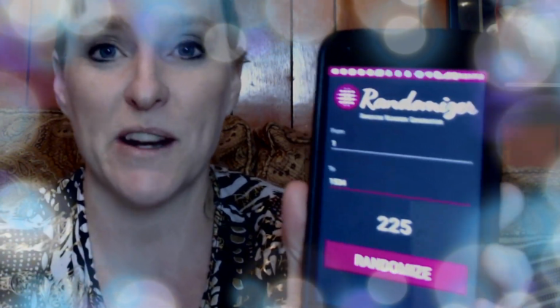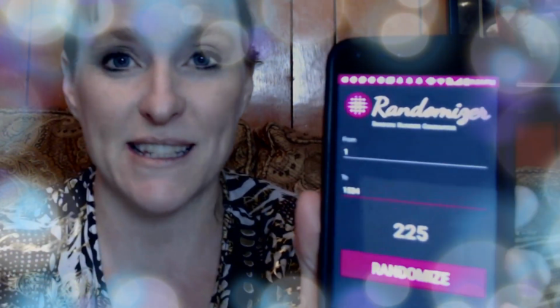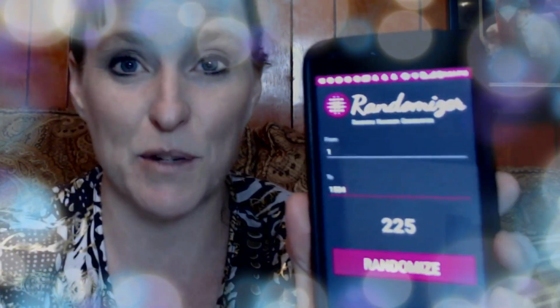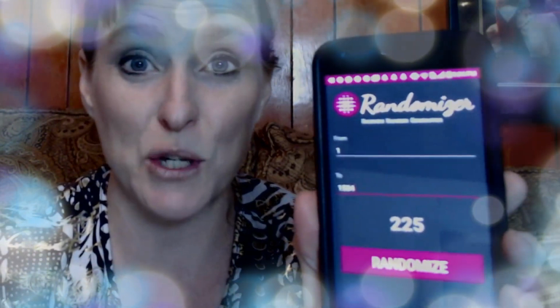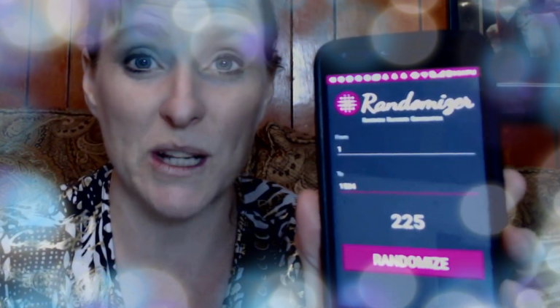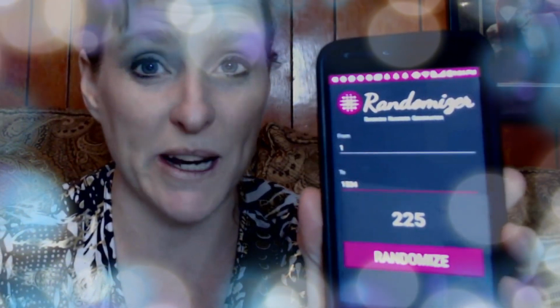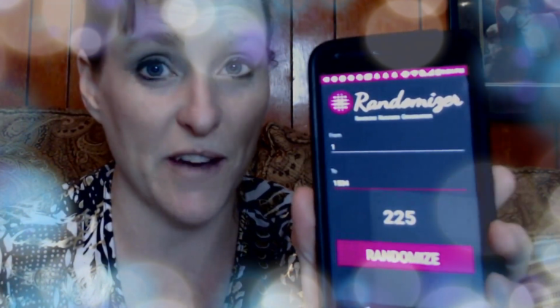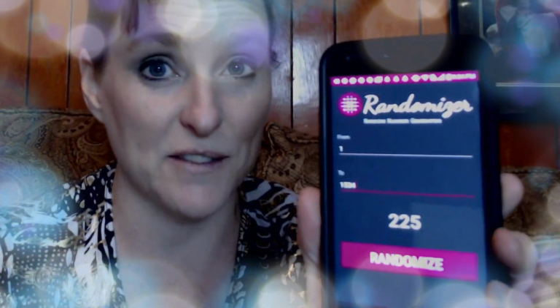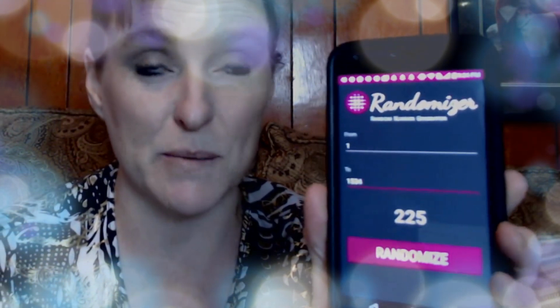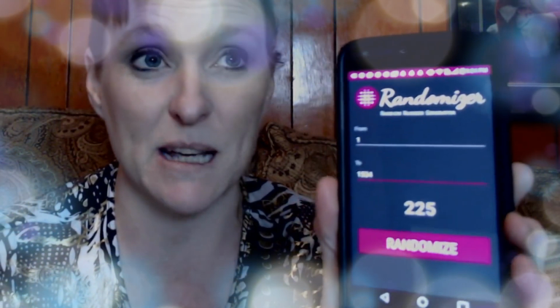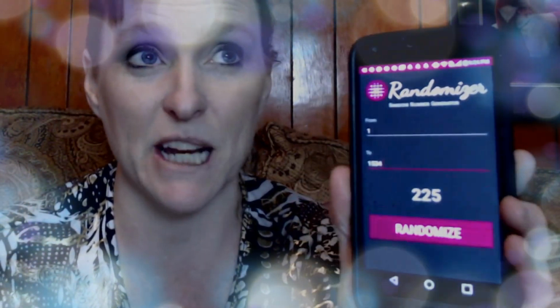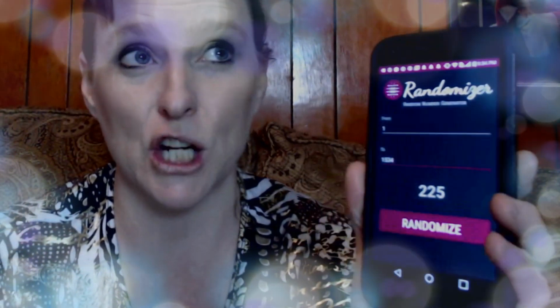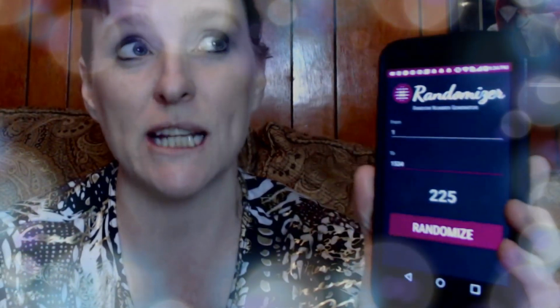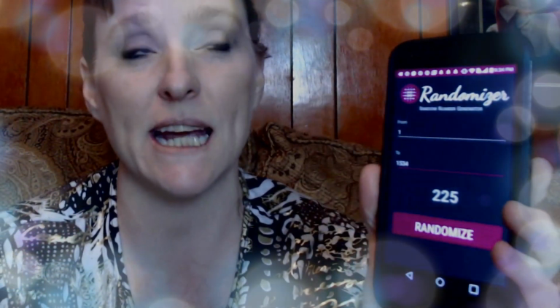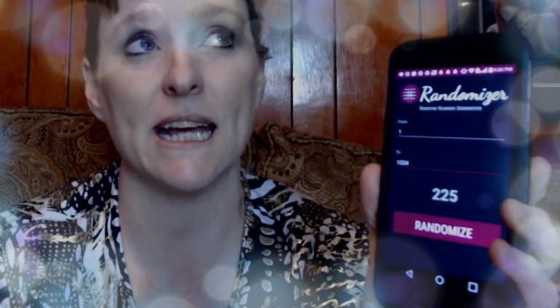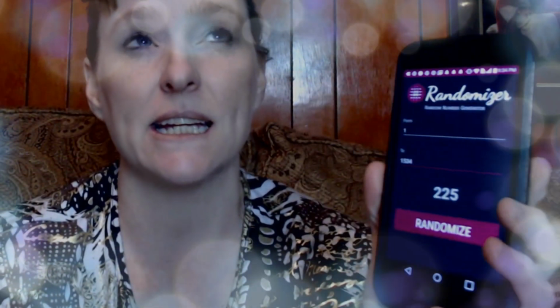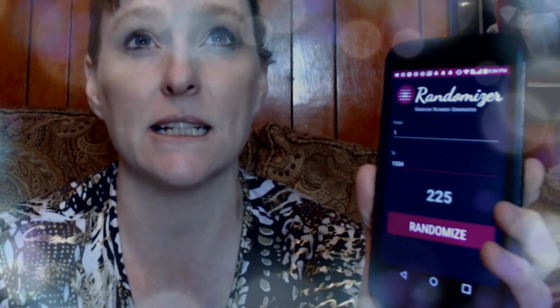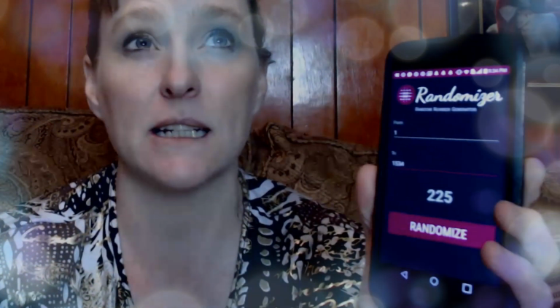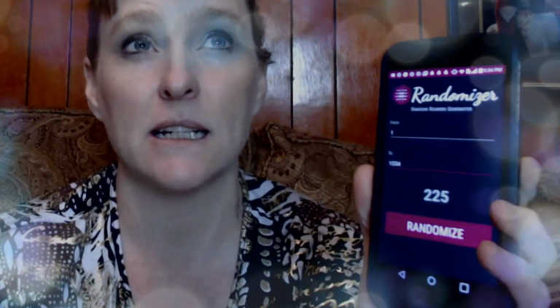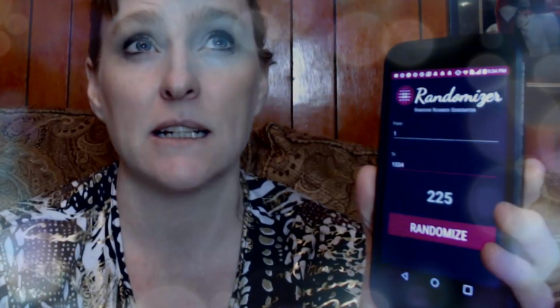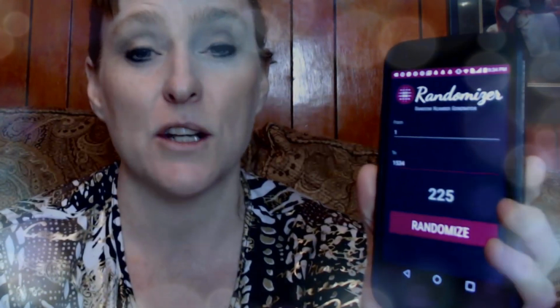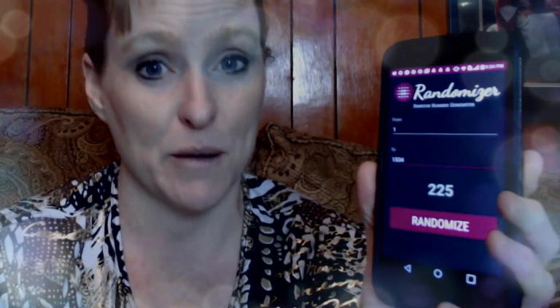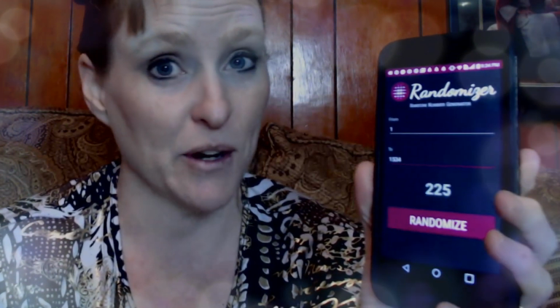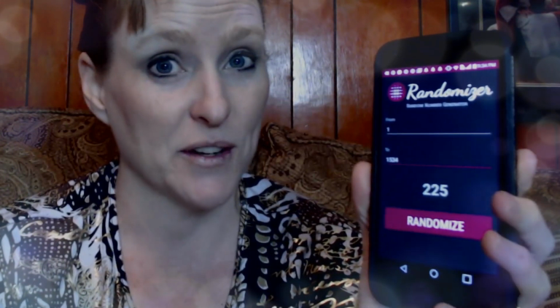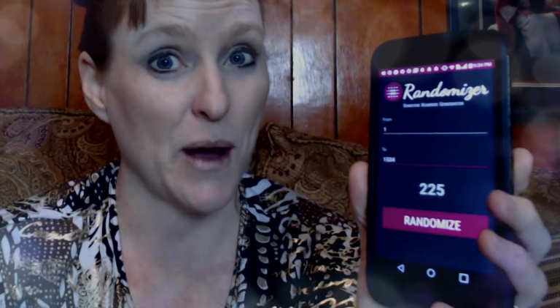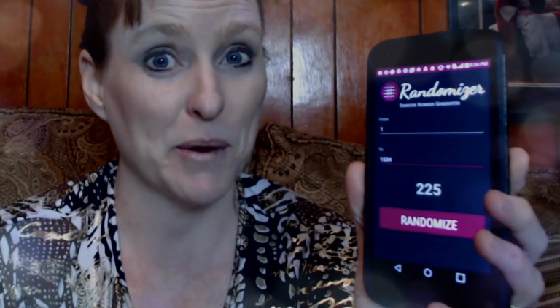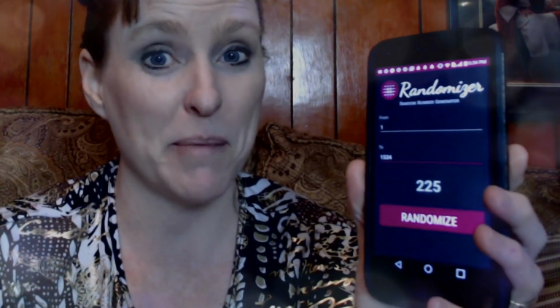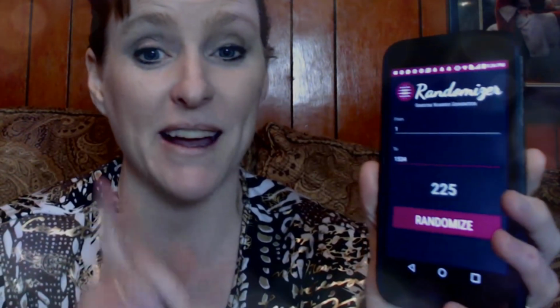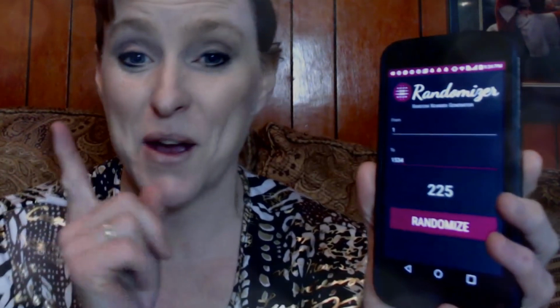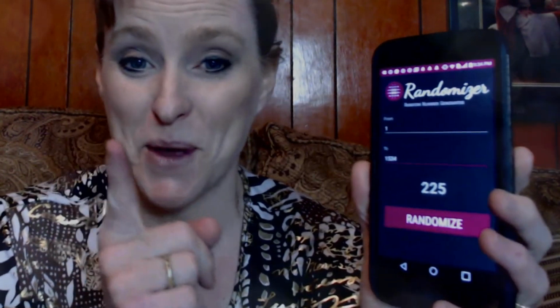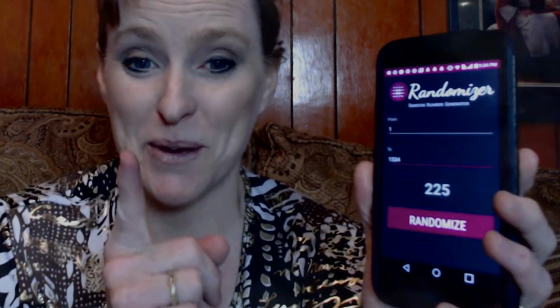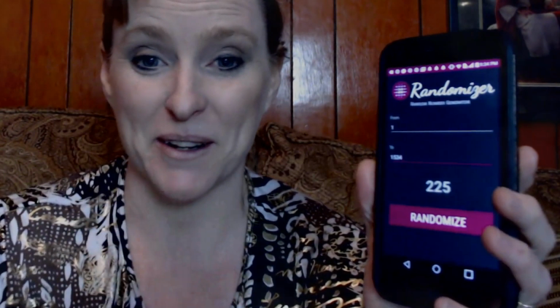The winner is number 225. This will be somebody early in November, so I'll be right back with the winner.